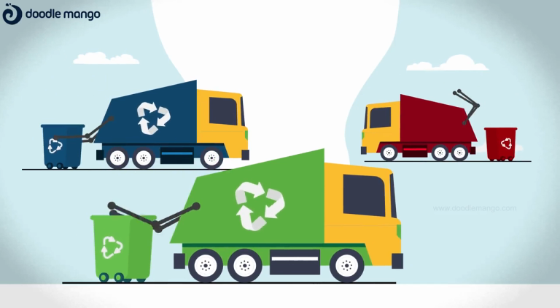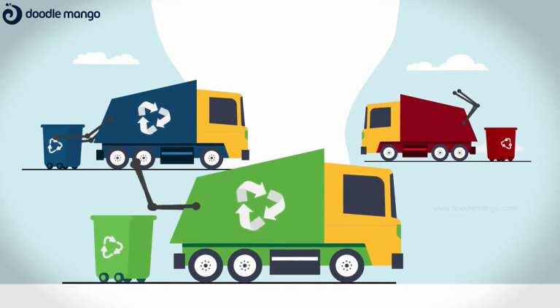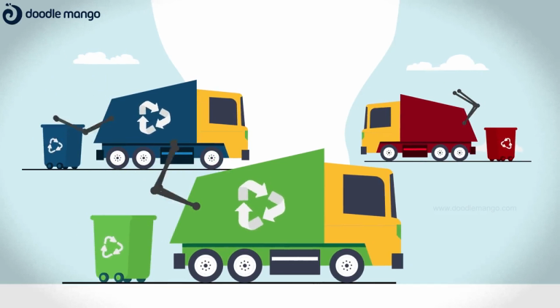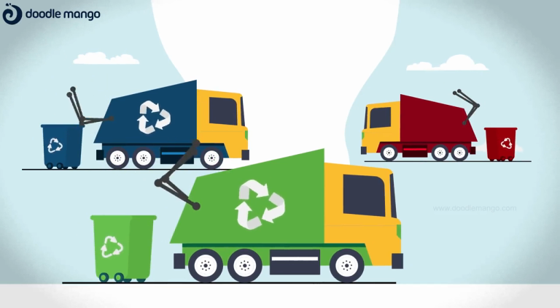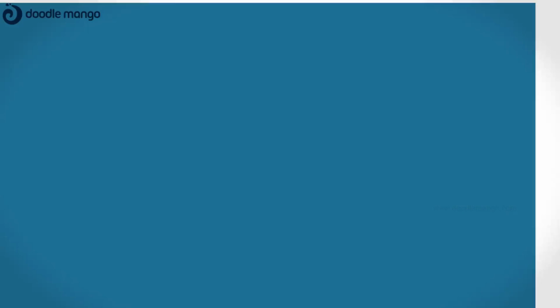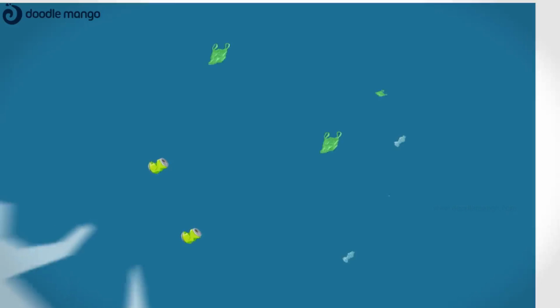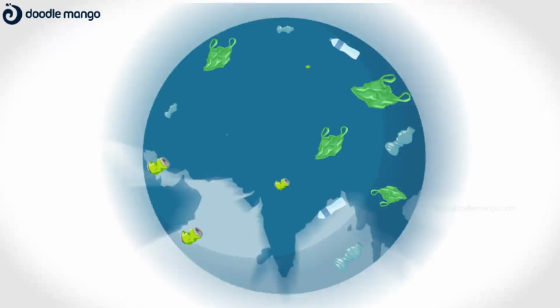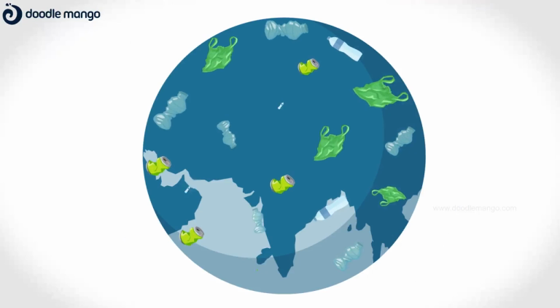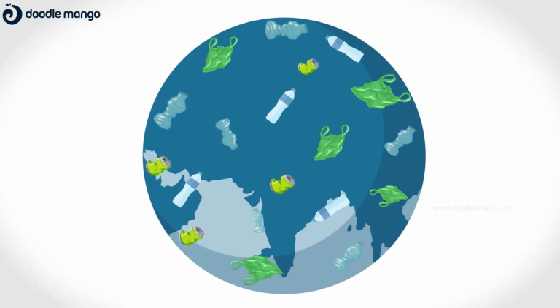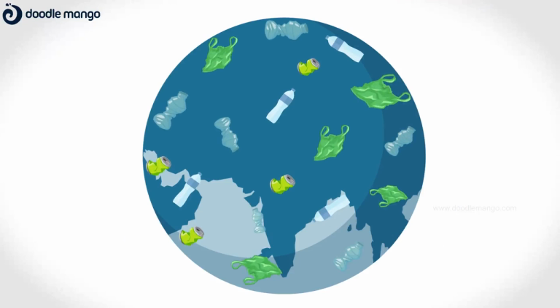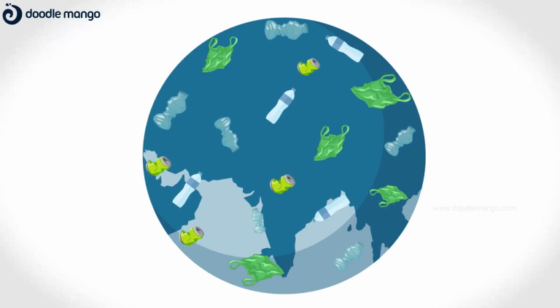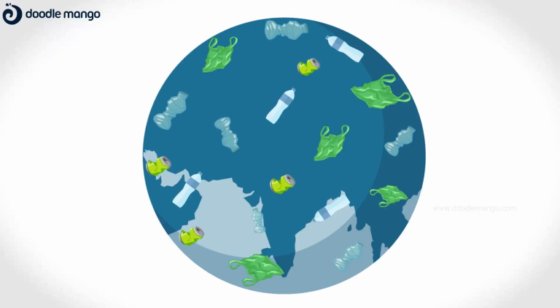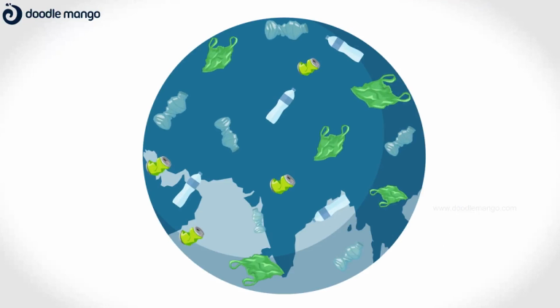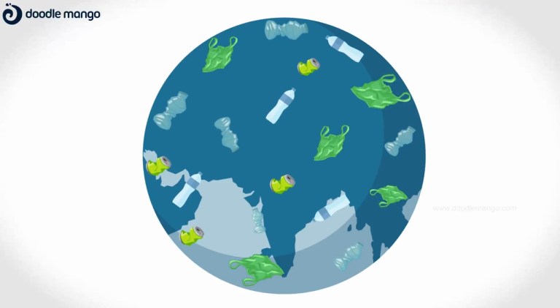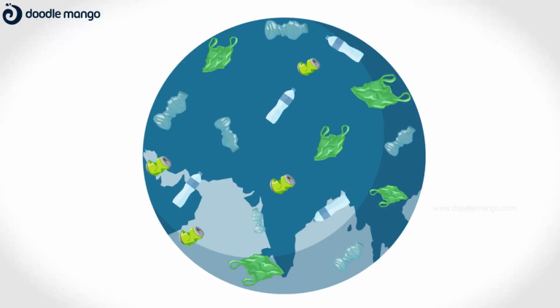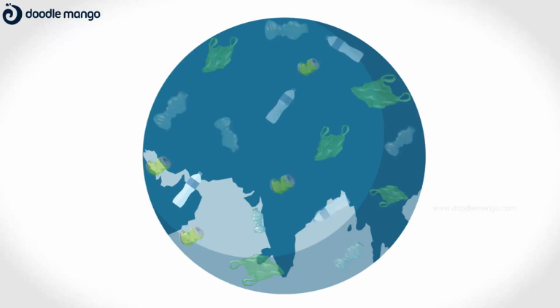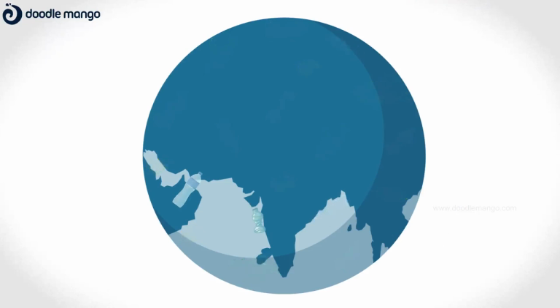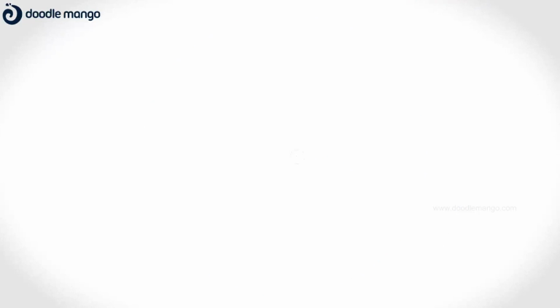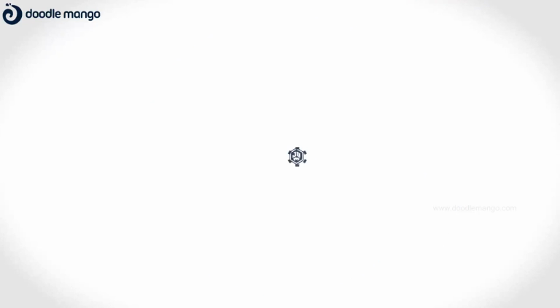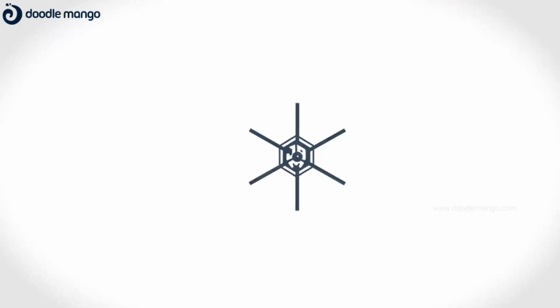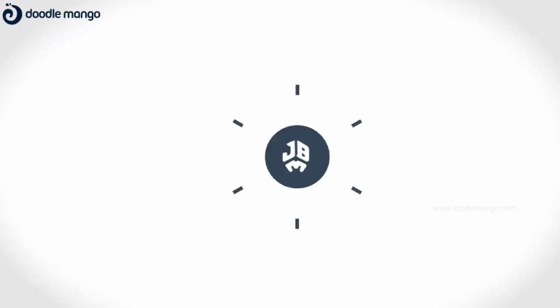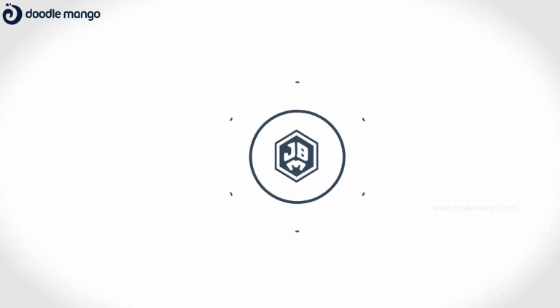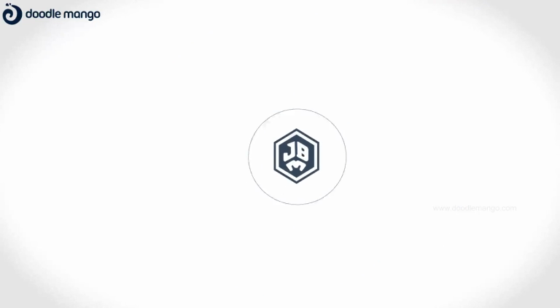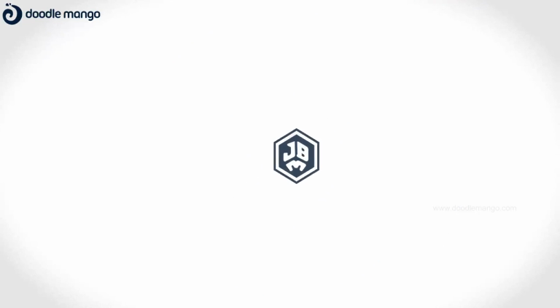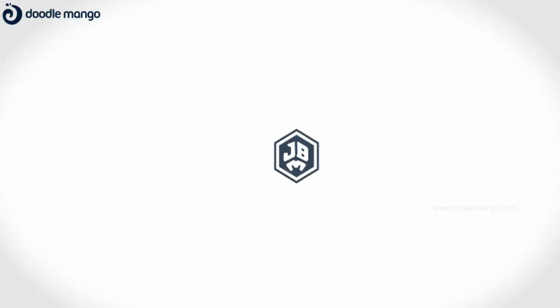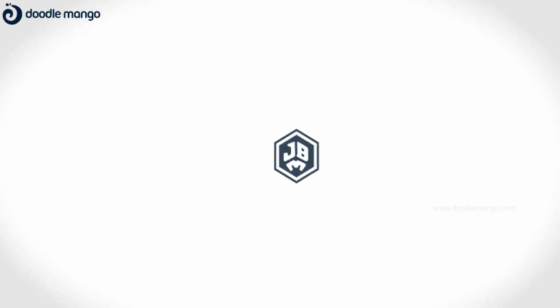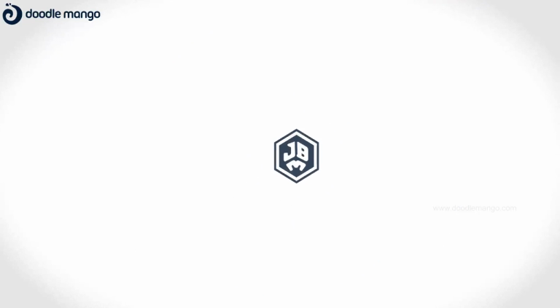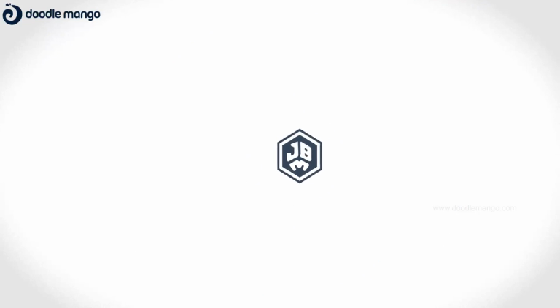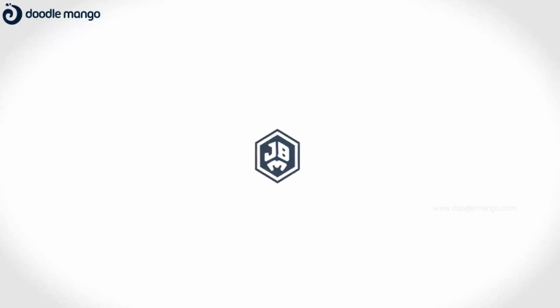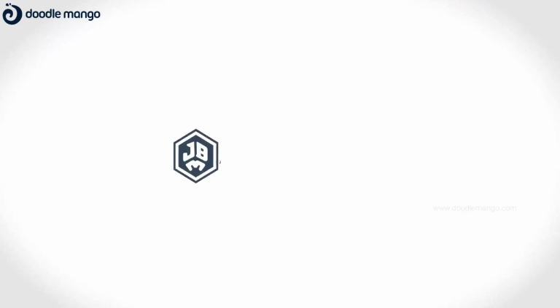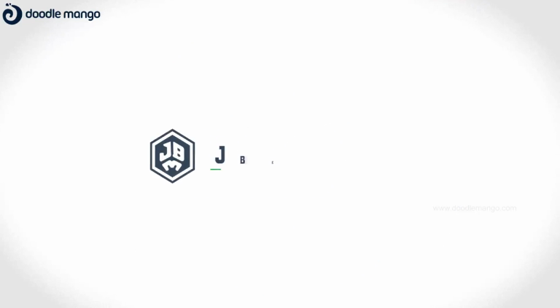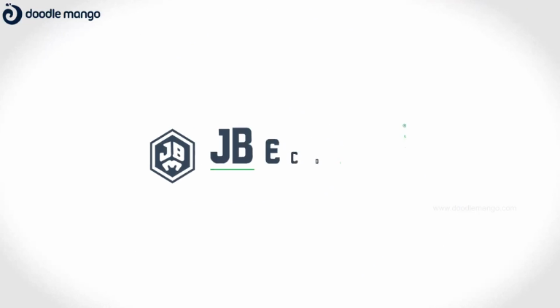And let's protect our planet. JB Ecotex — leading the sustainable revolution.